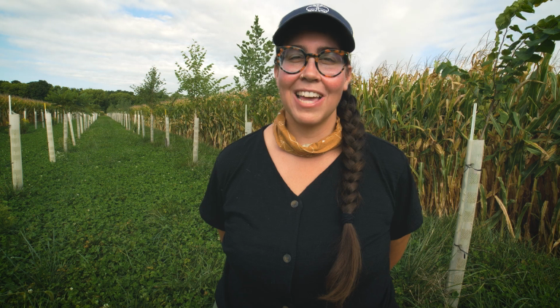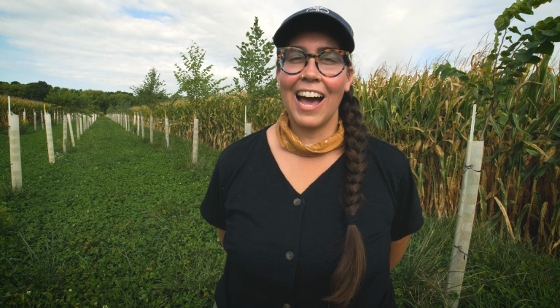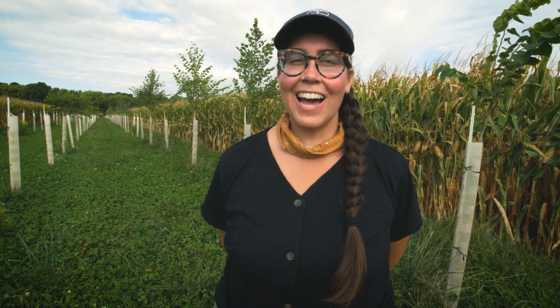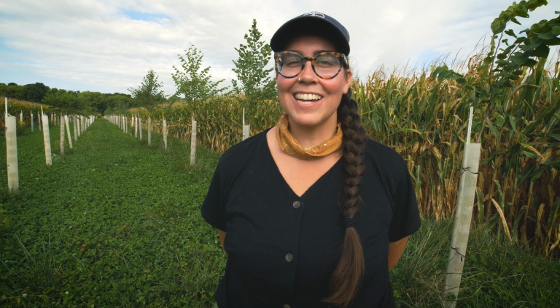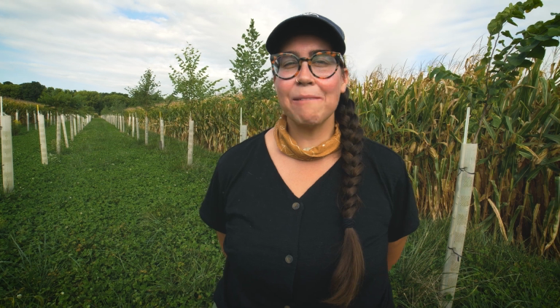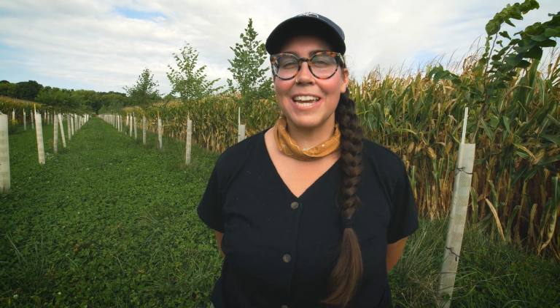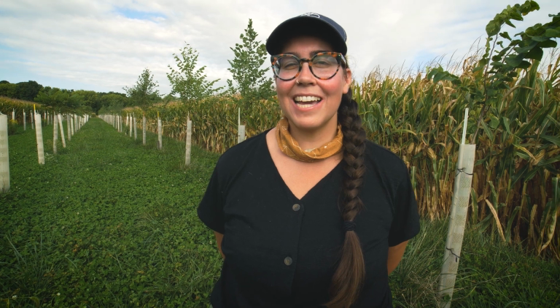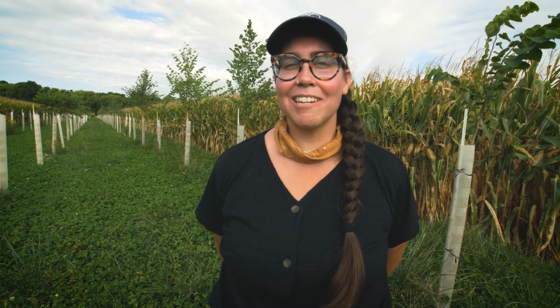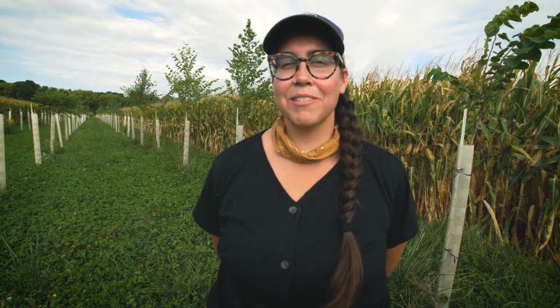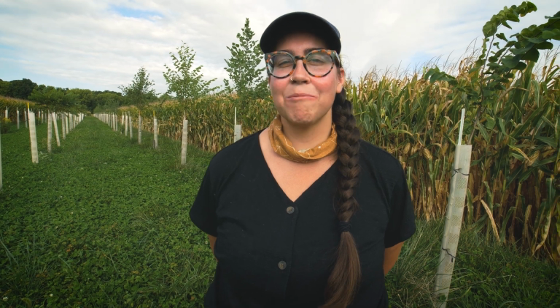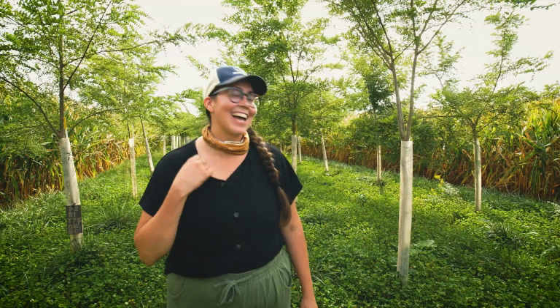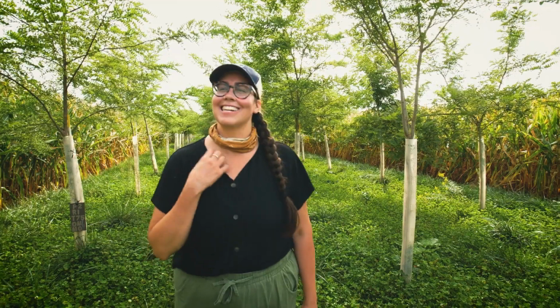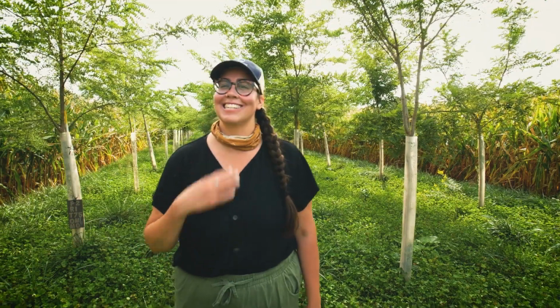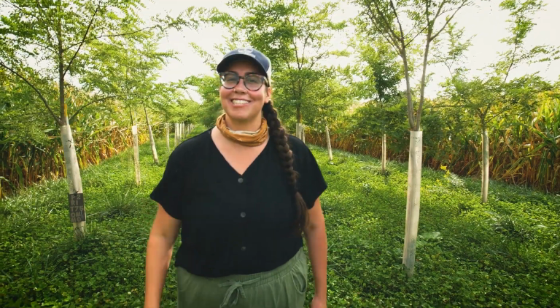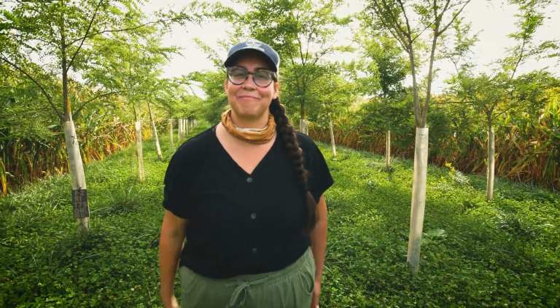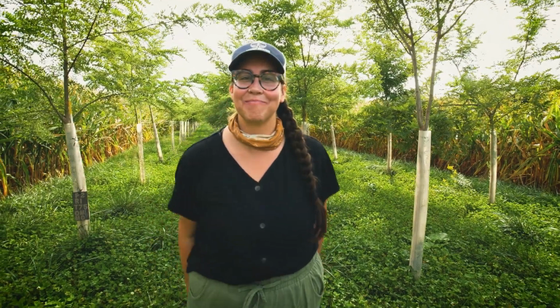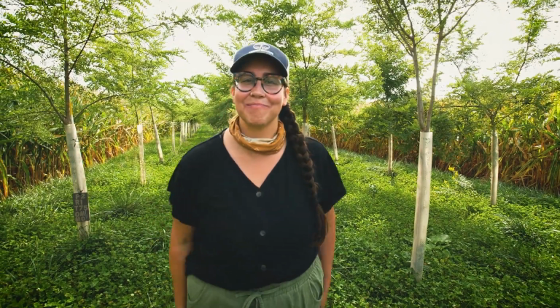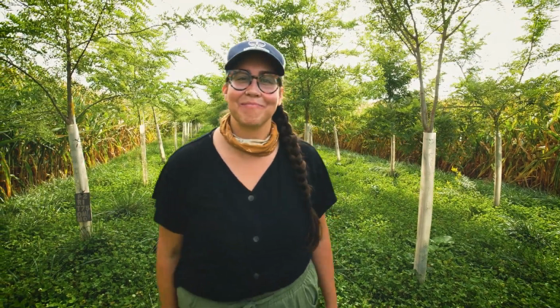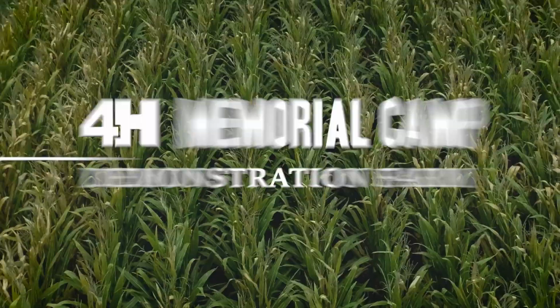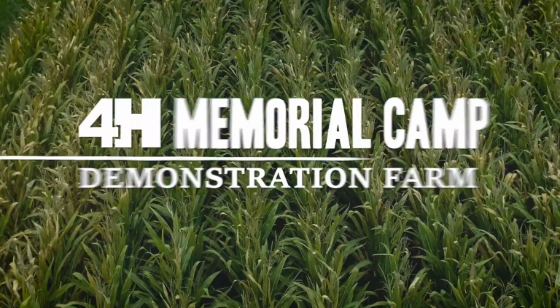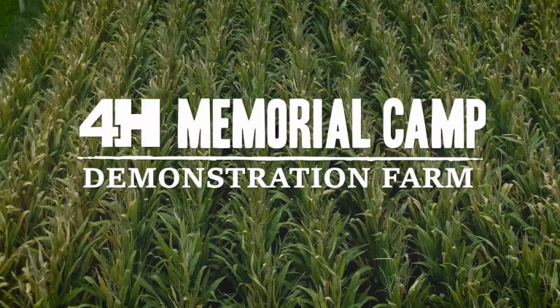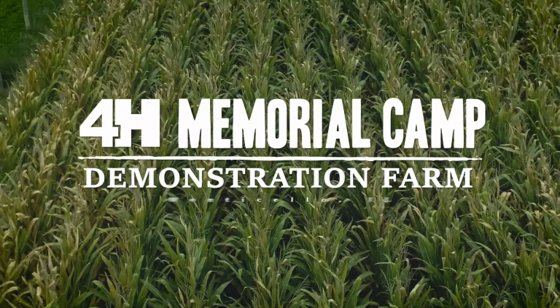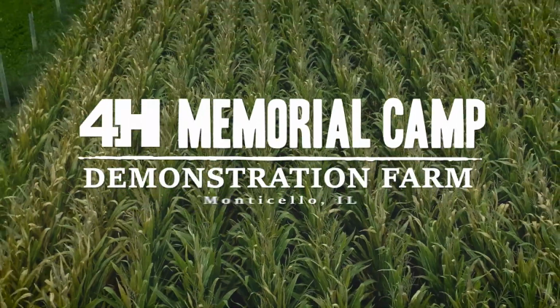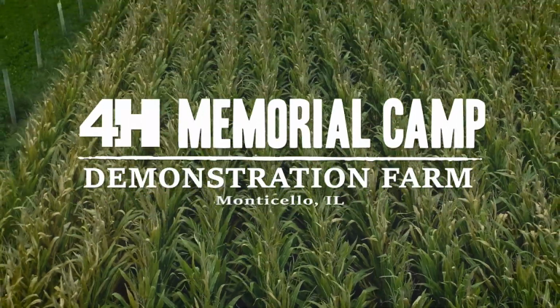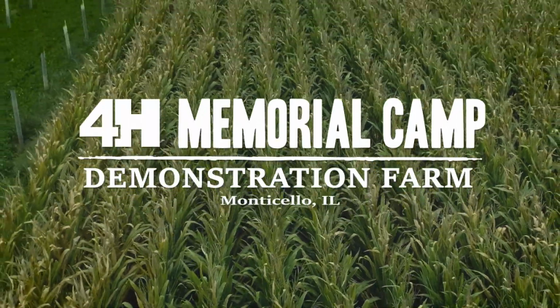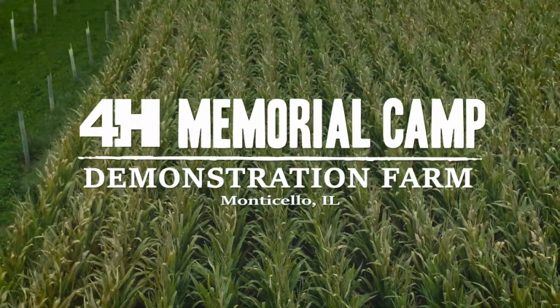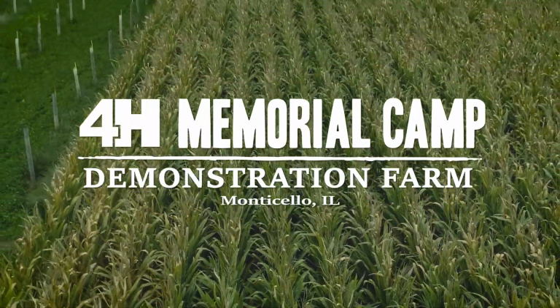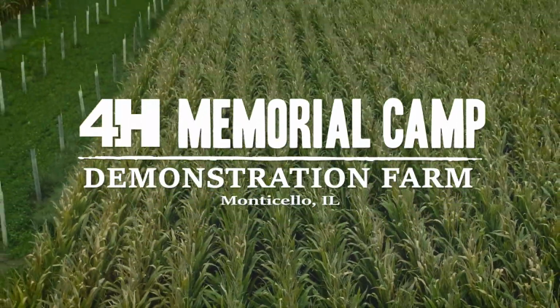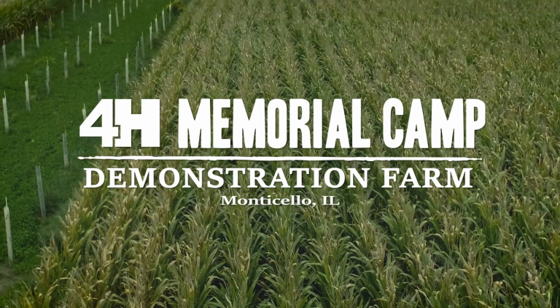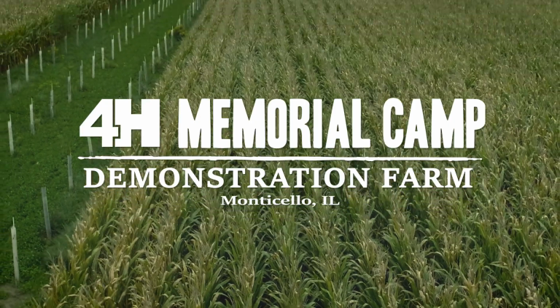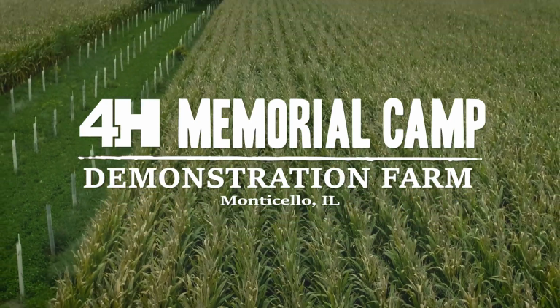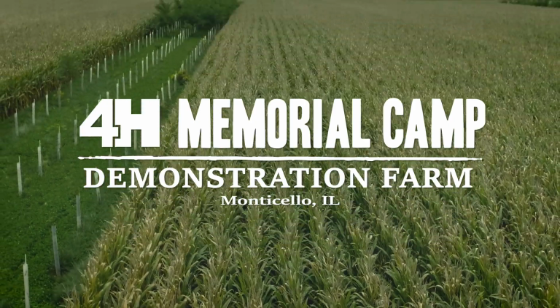Hi, I'm Katie Adams. Welcome to Memorial 4-H Camp, a Savannah Institute agroforestry demonstration farm.